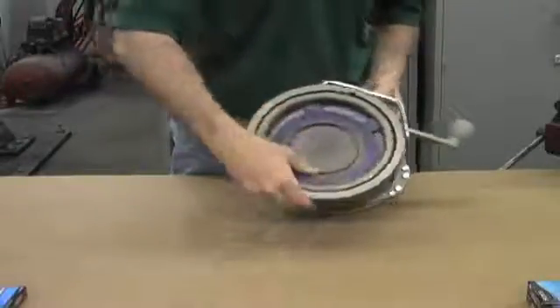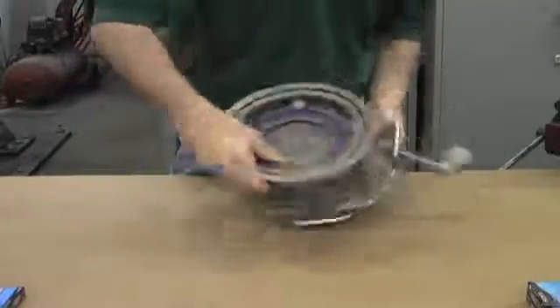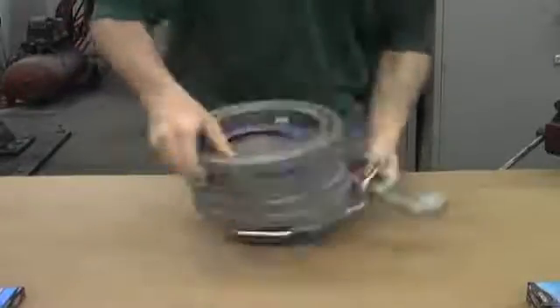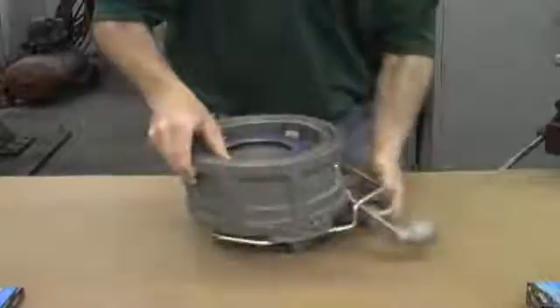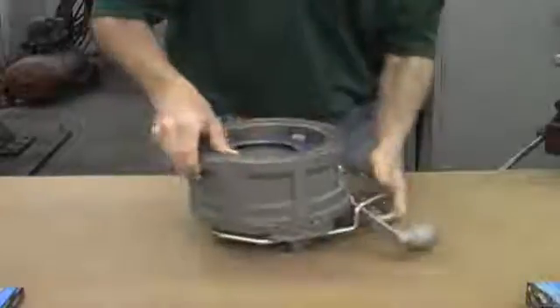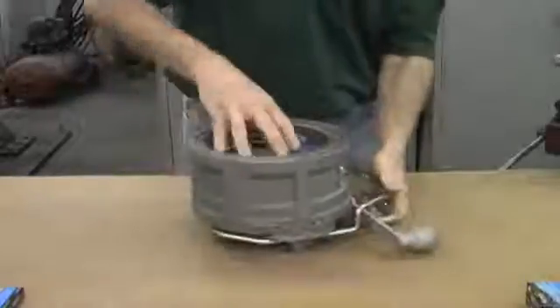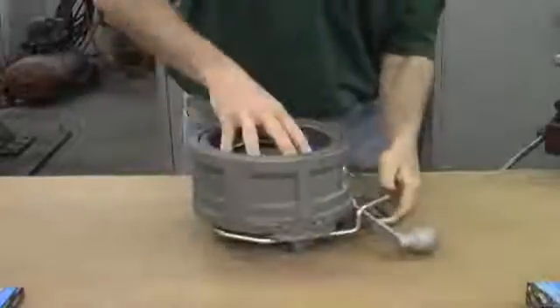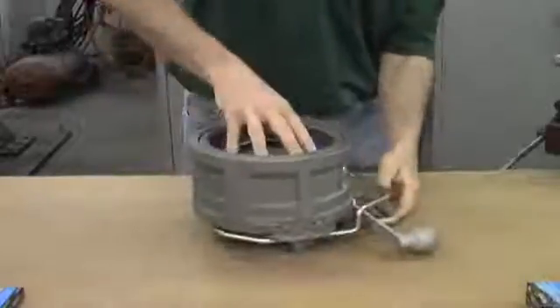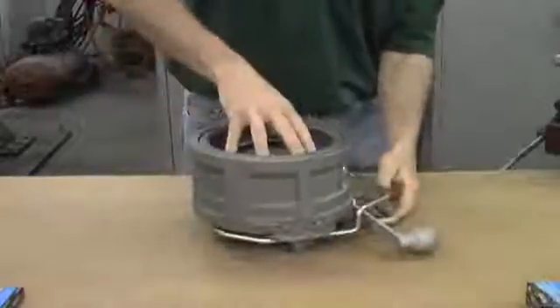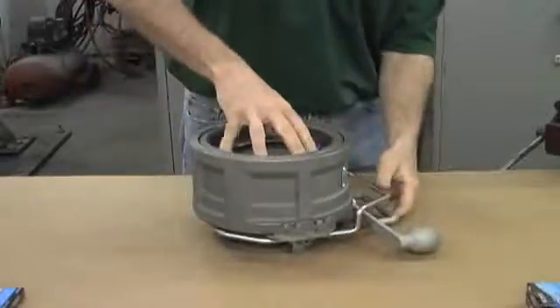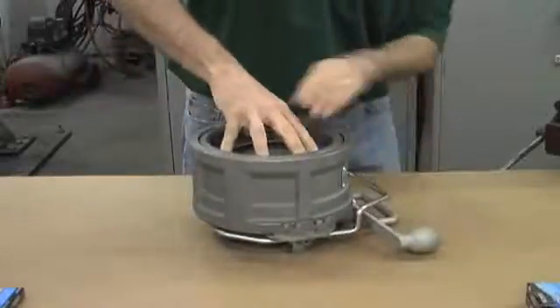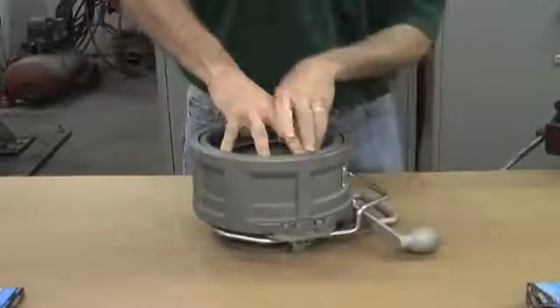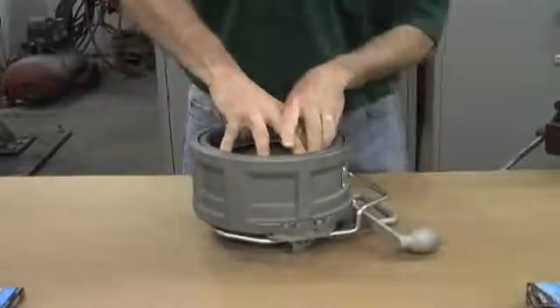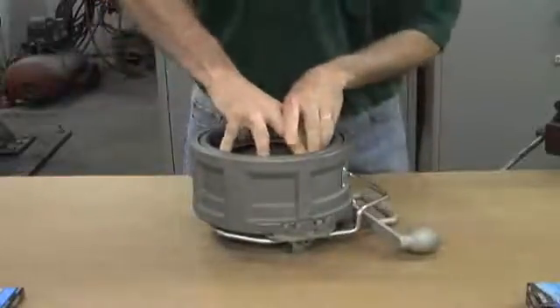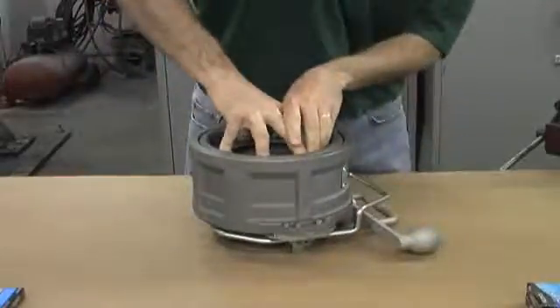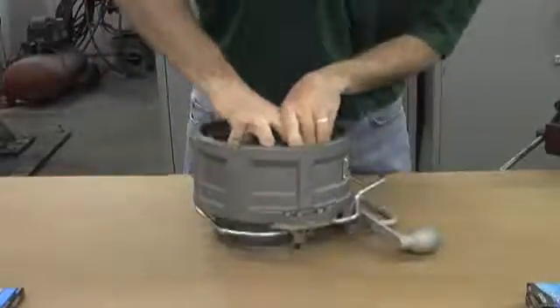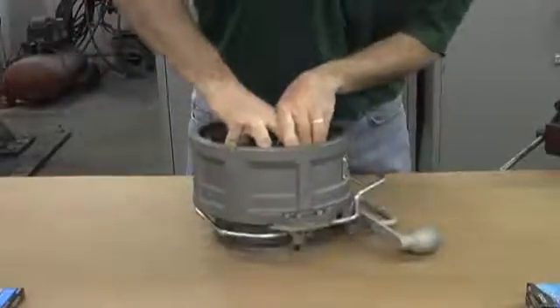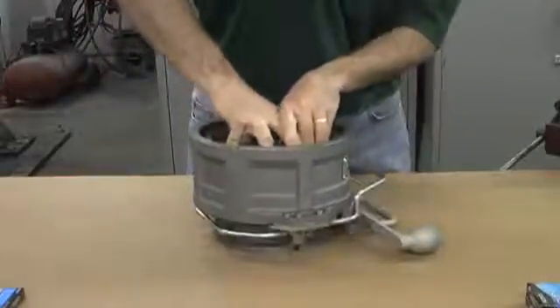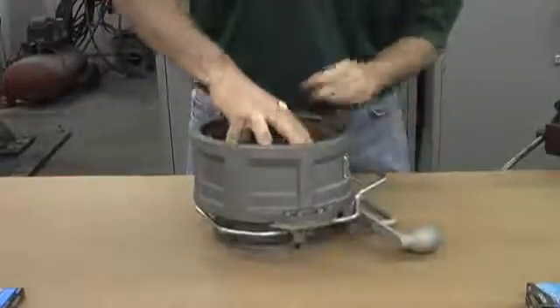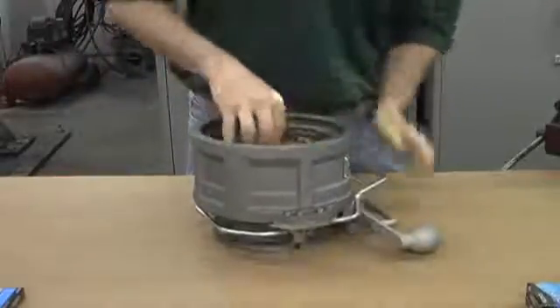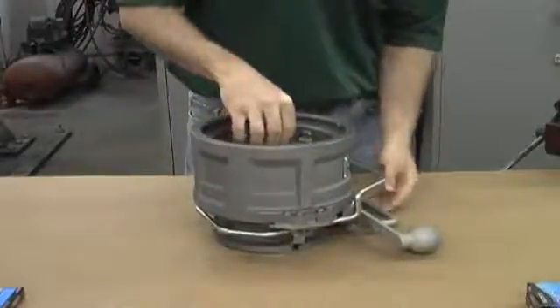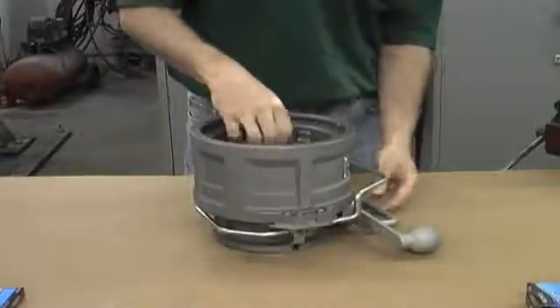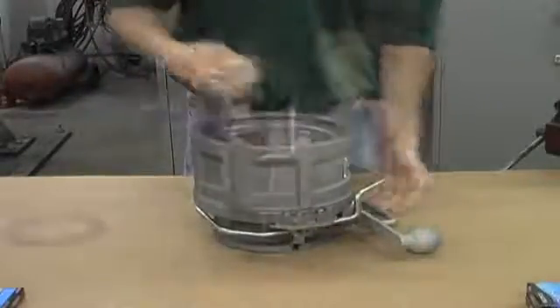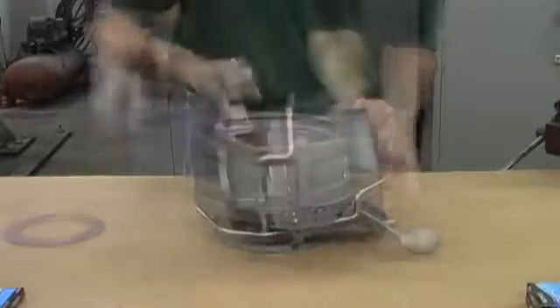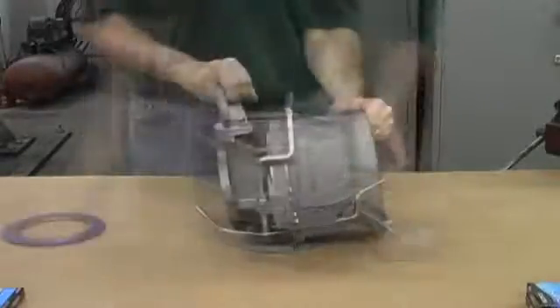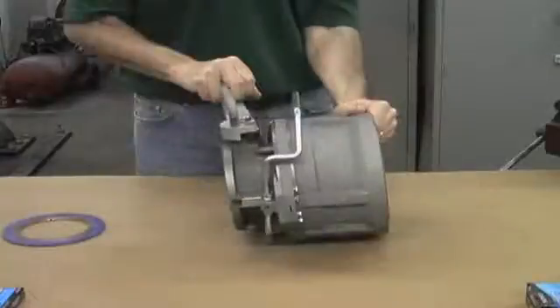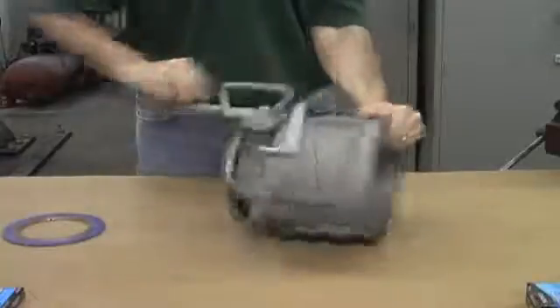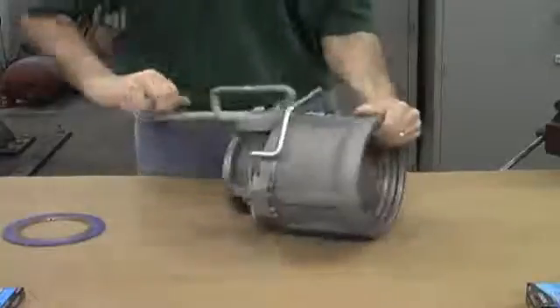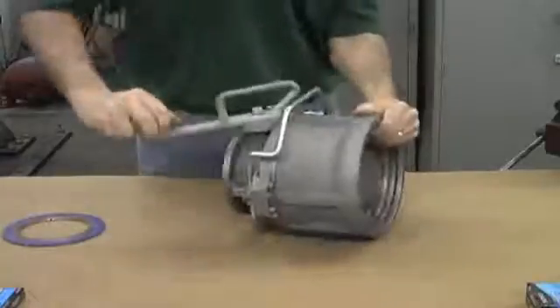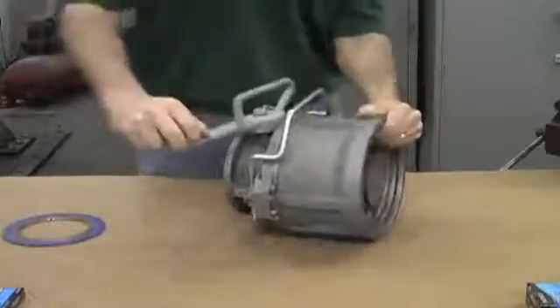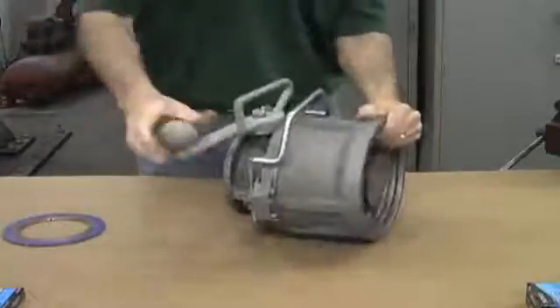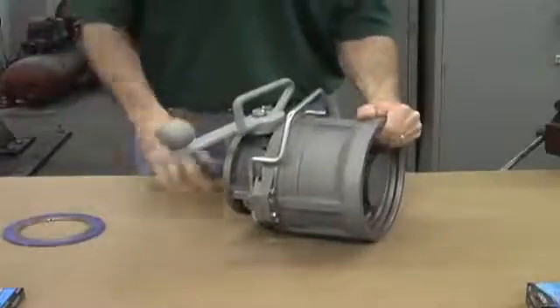Place the gasket or washer on the face, press down and it pops open. Once the coupler is open you can open the handle.